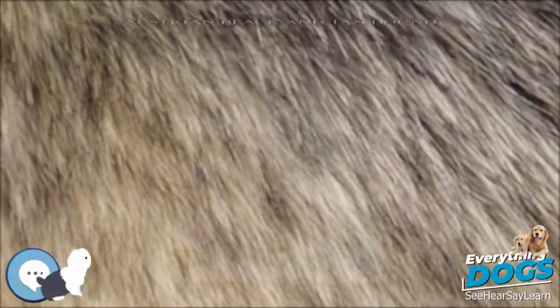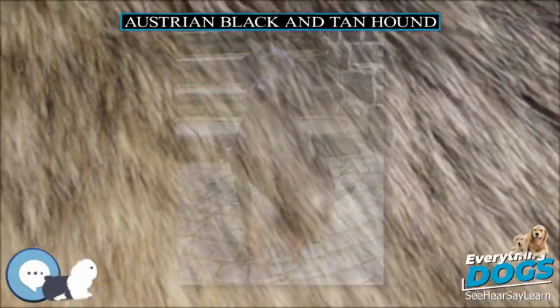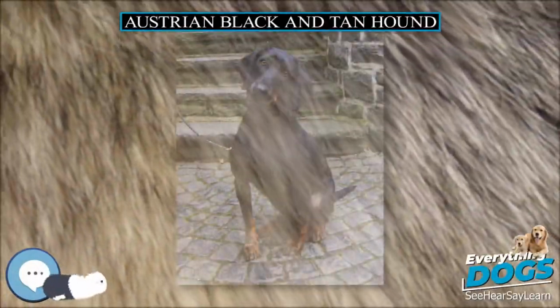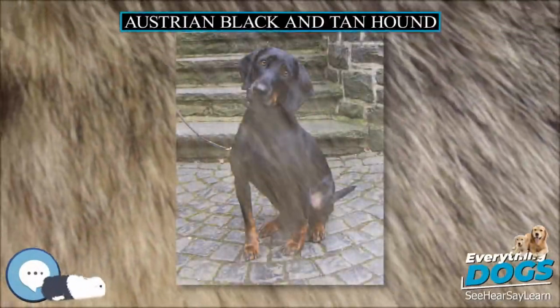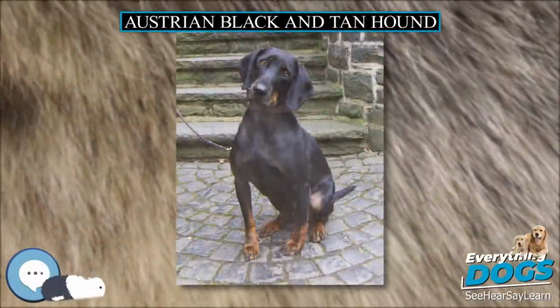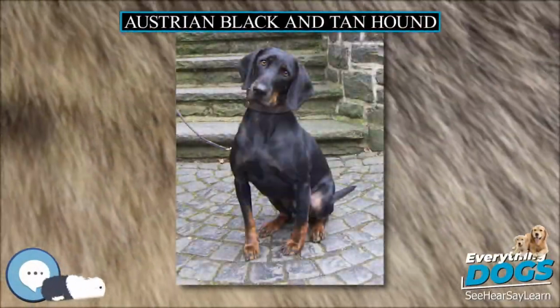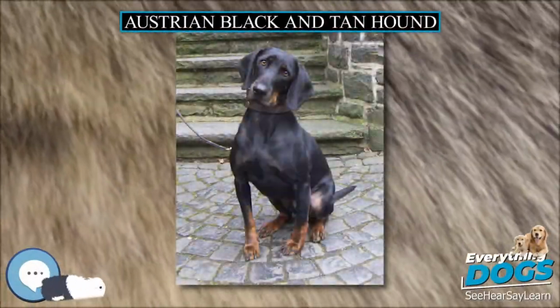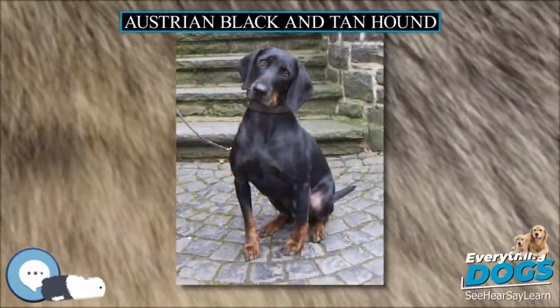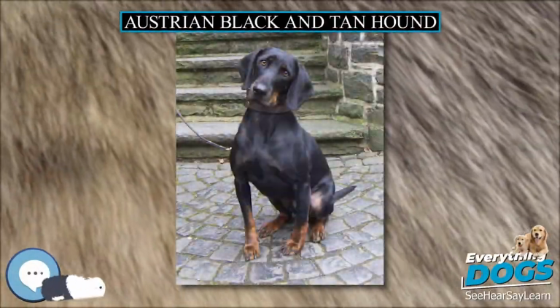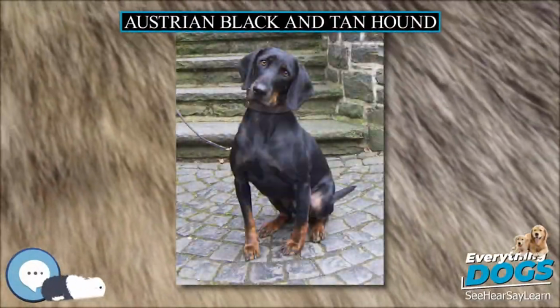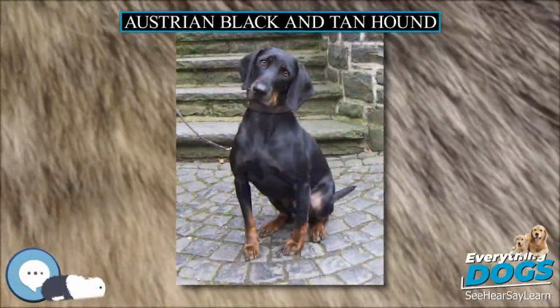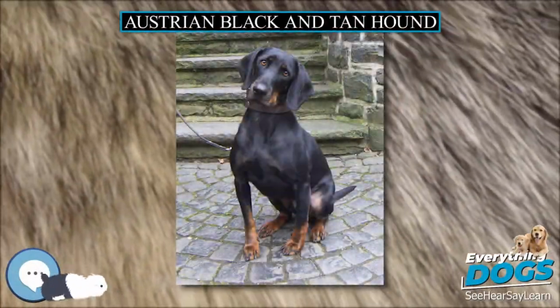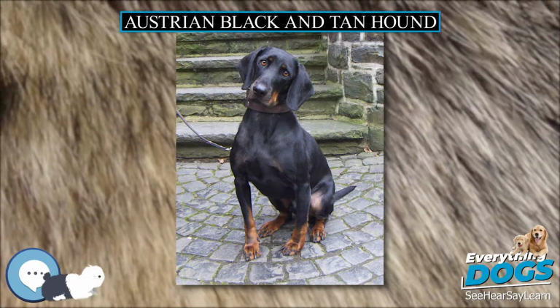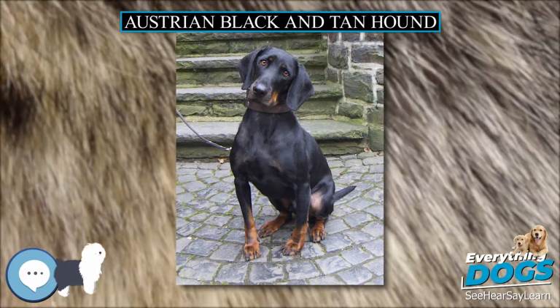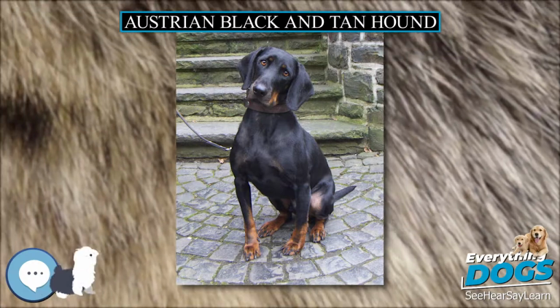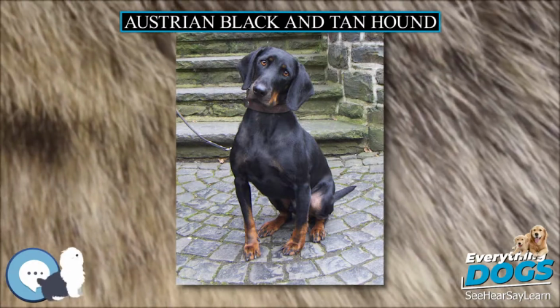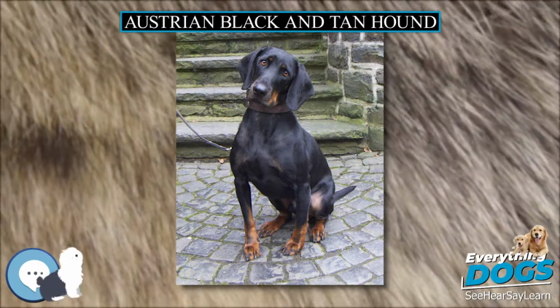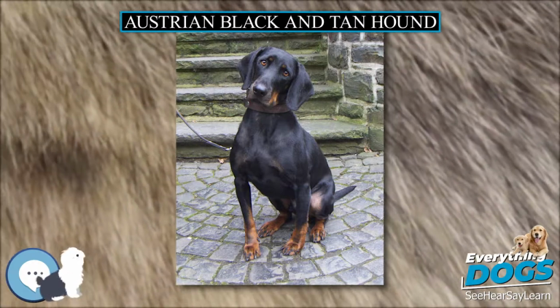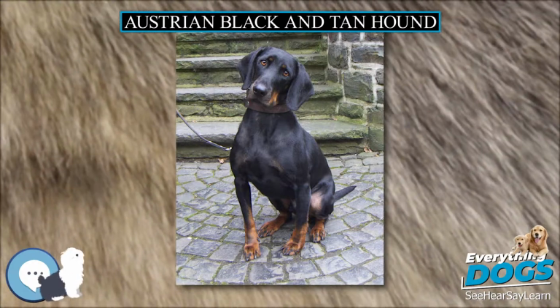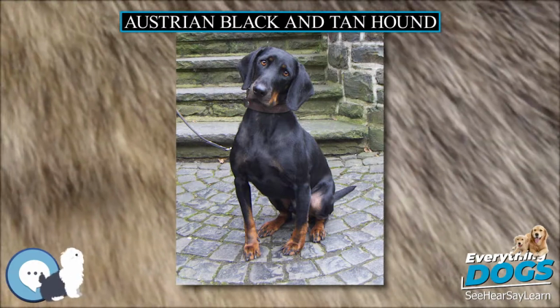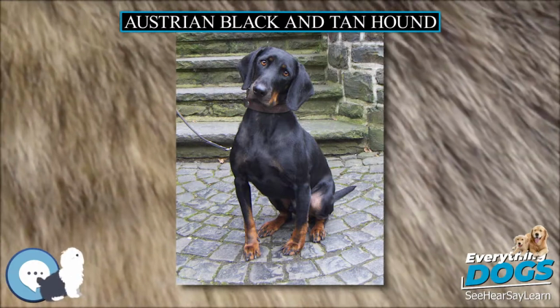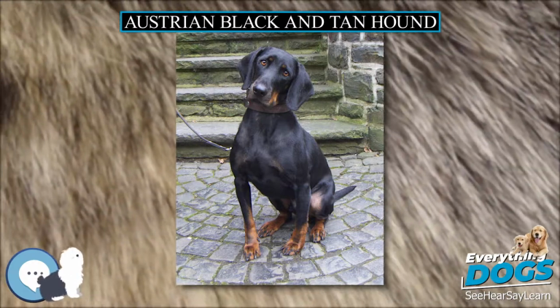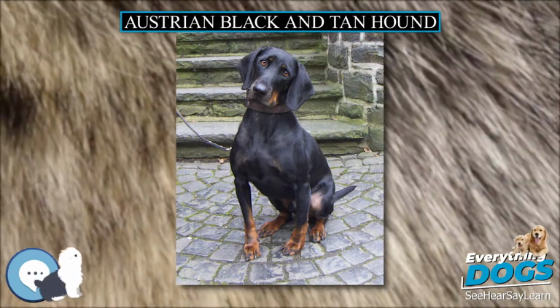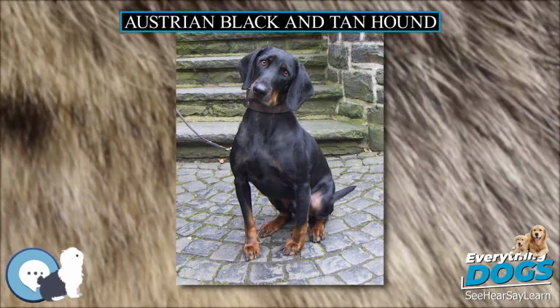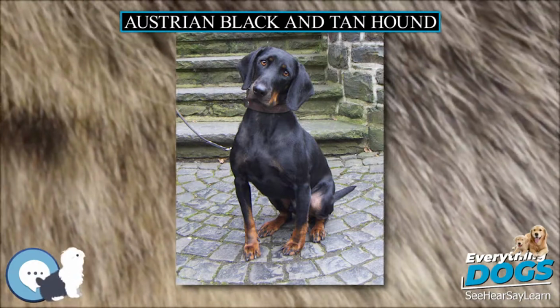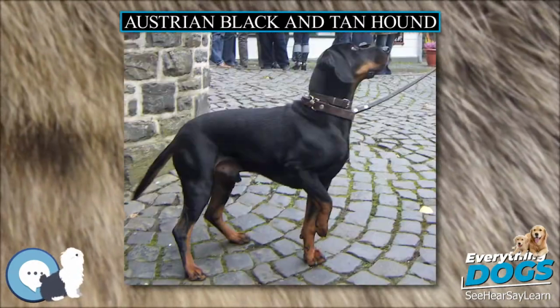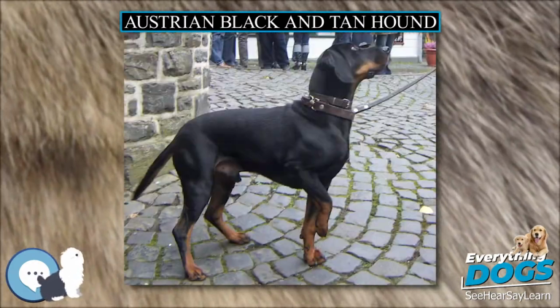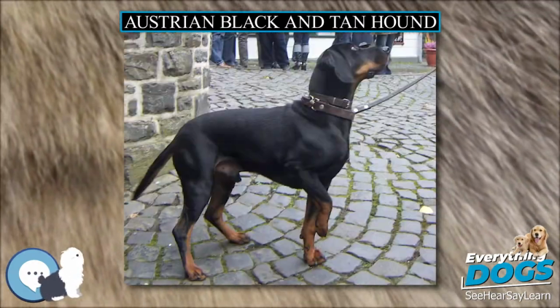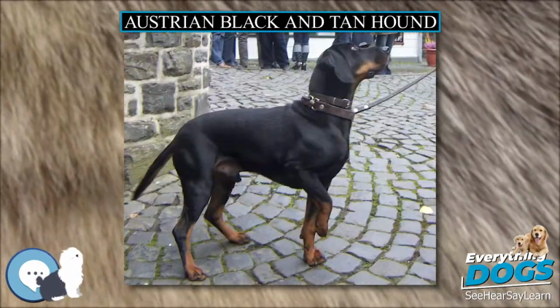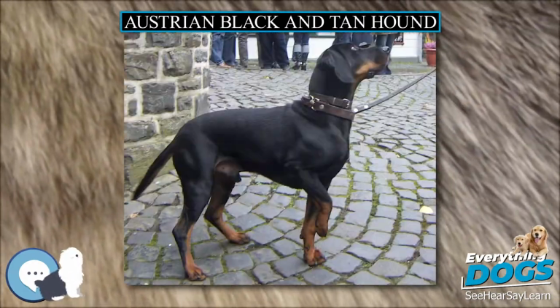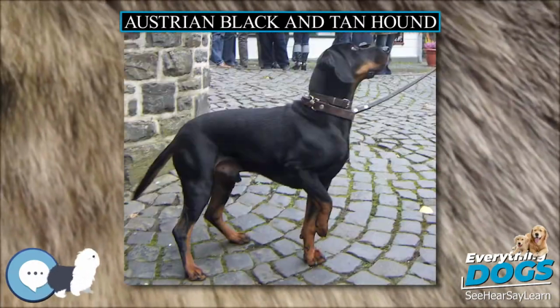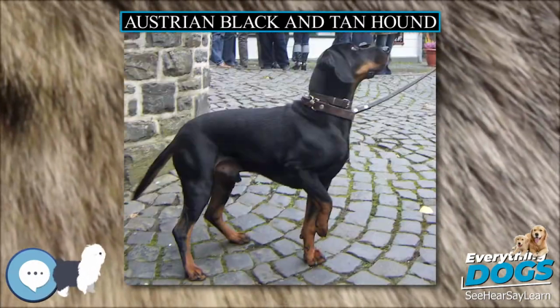The Austrian Black and Tan Hound is a breed of dog originating in Austria.